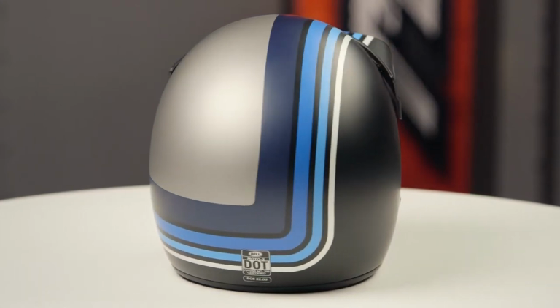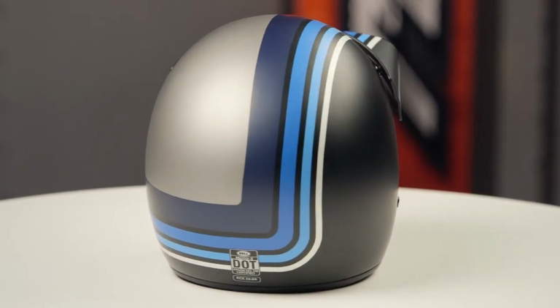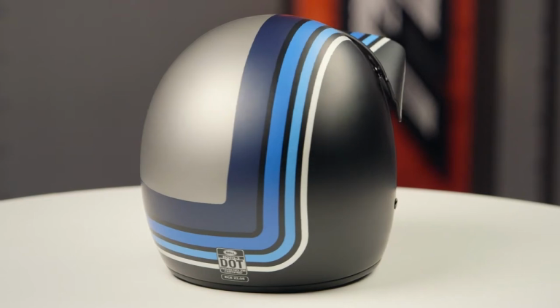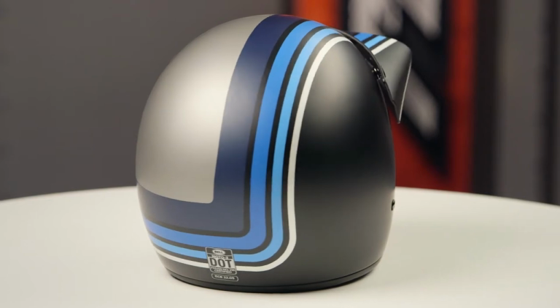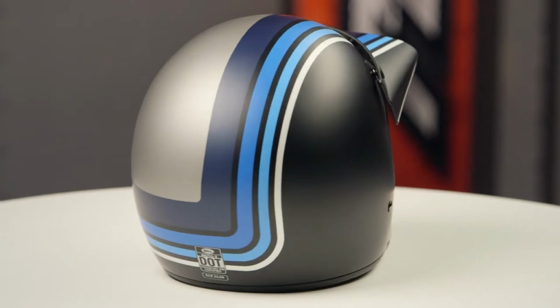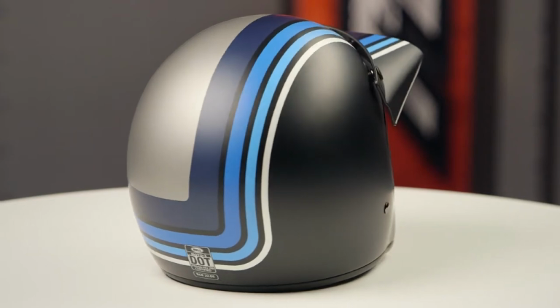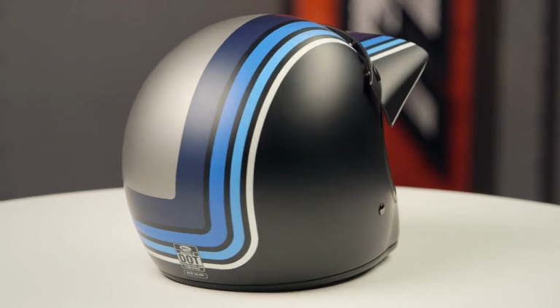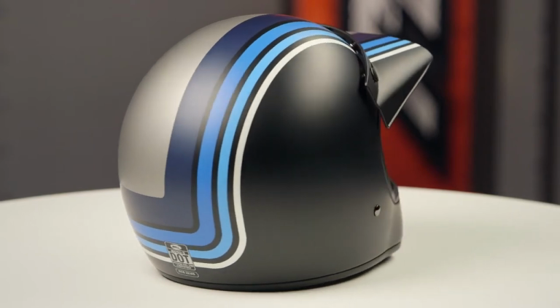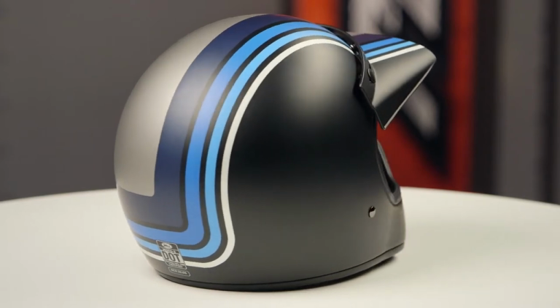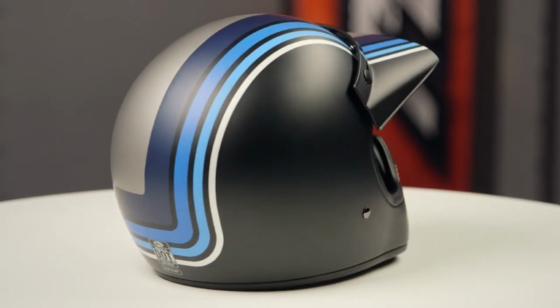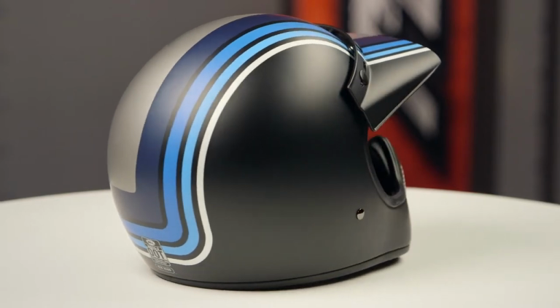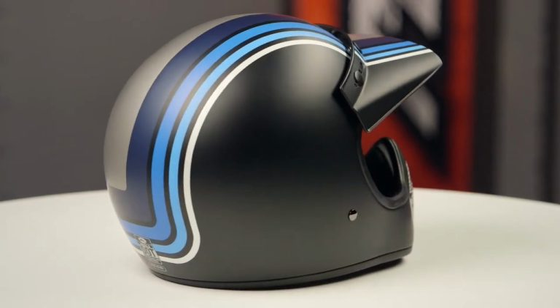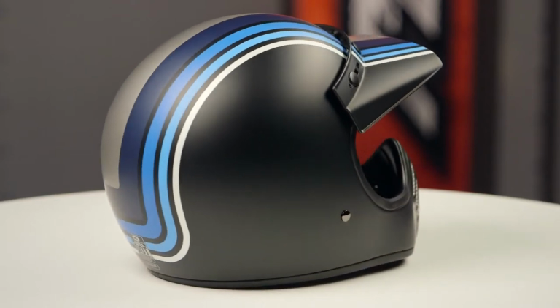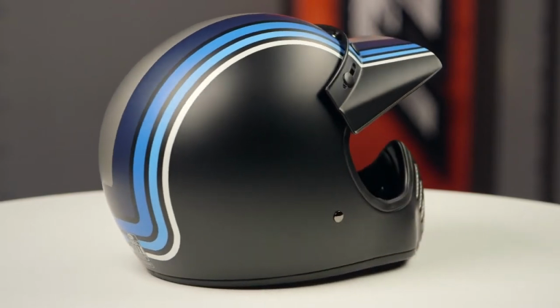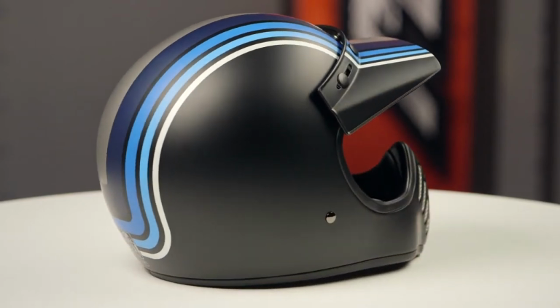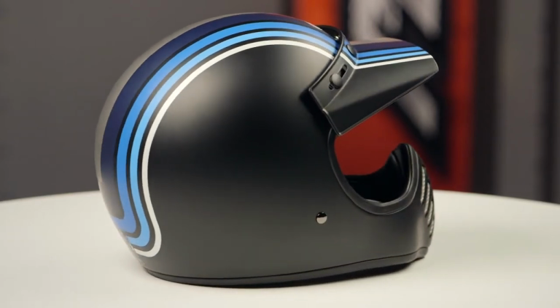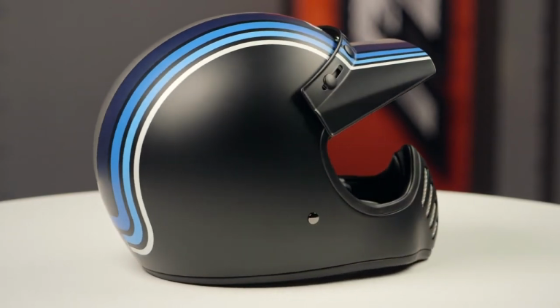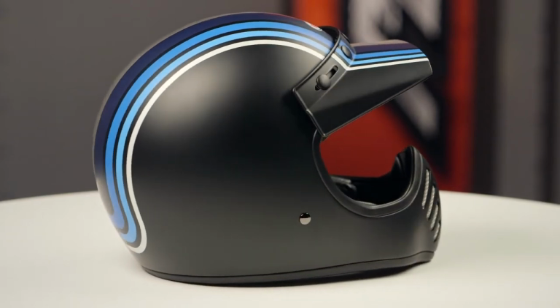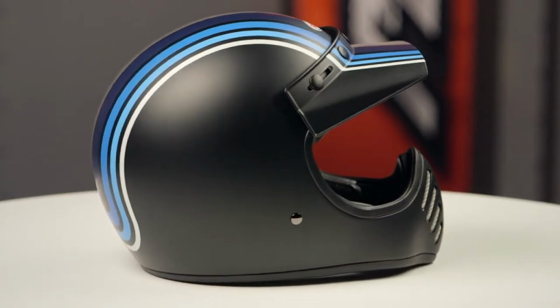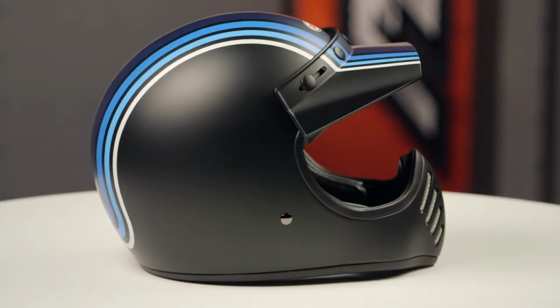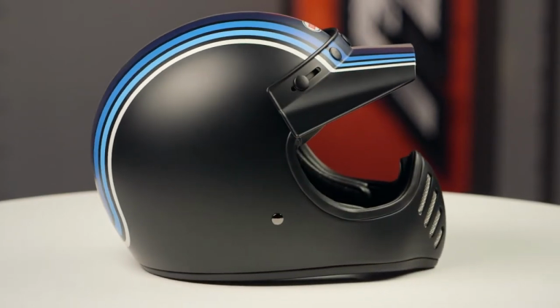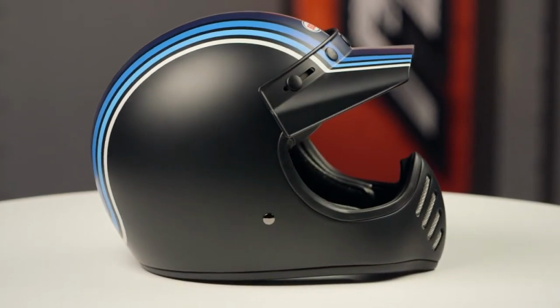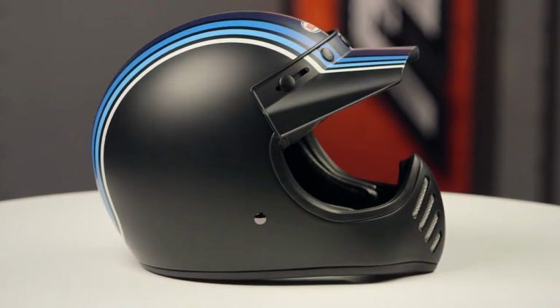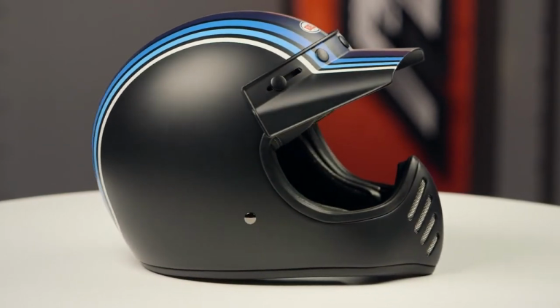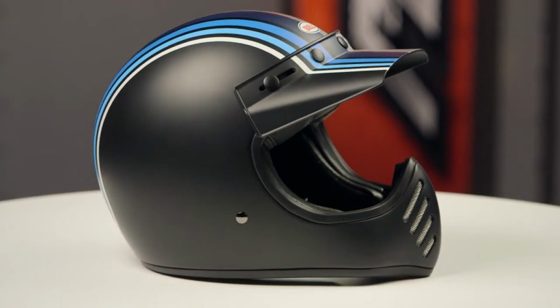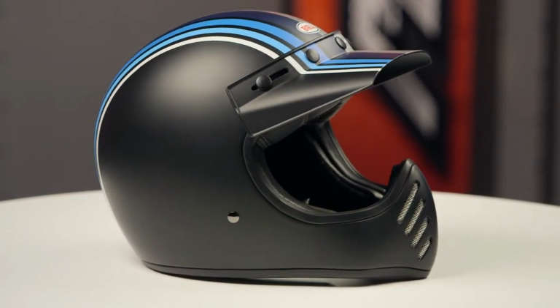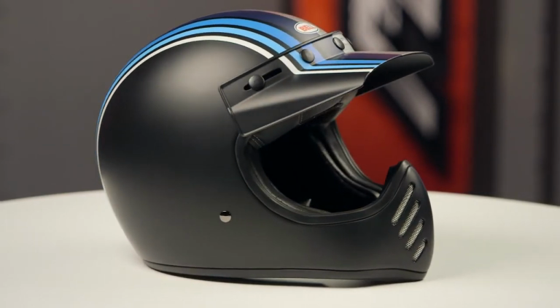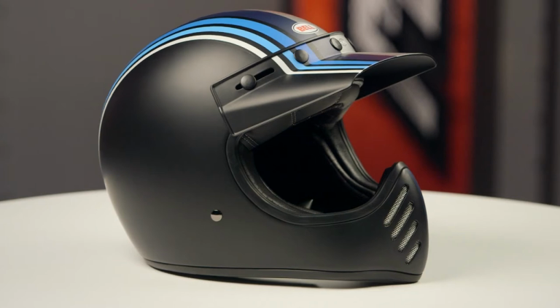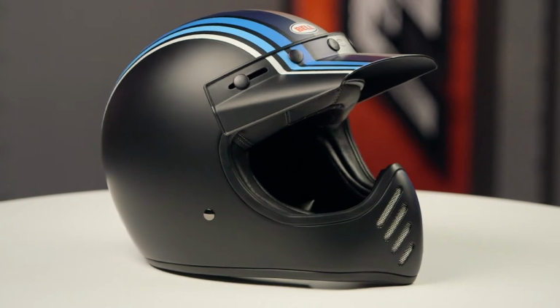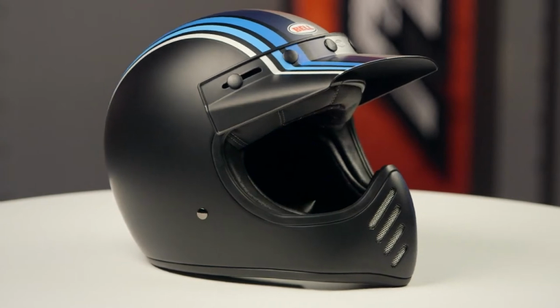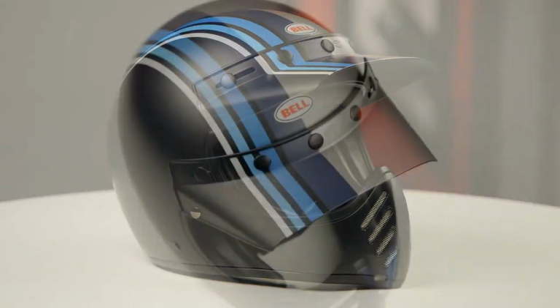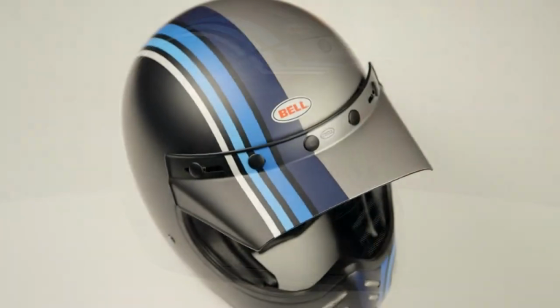When we threw this lid on the scale, it came in at 2 pounds 11 ounces in a medium, and that's carrying a DOT safety rating.